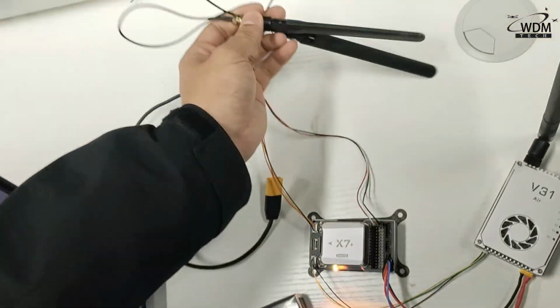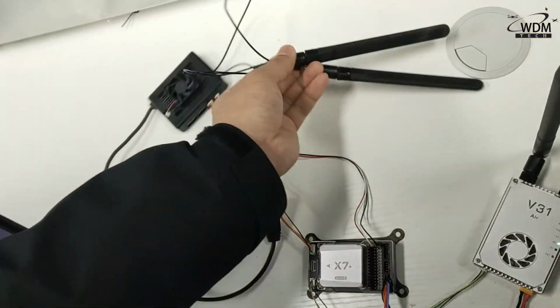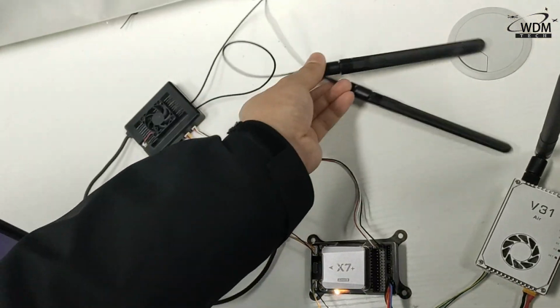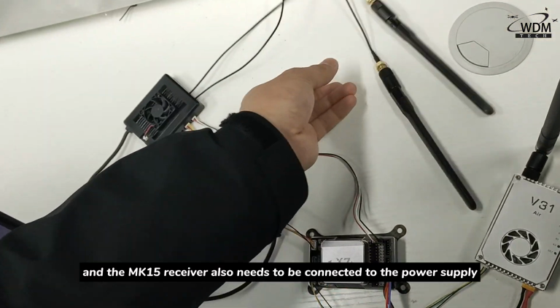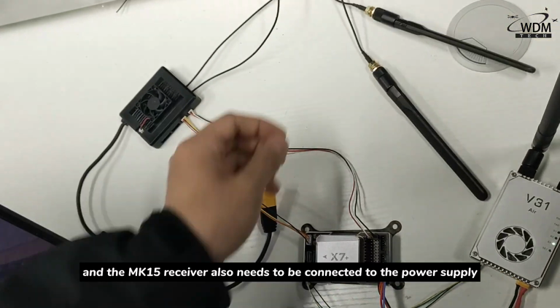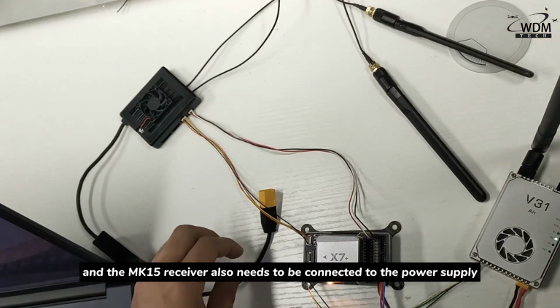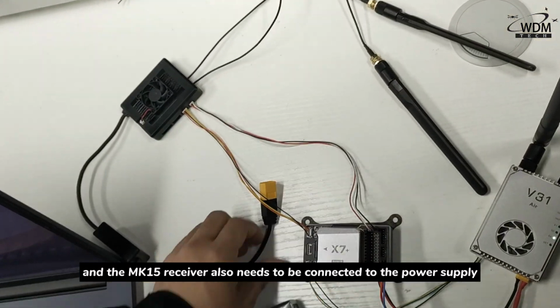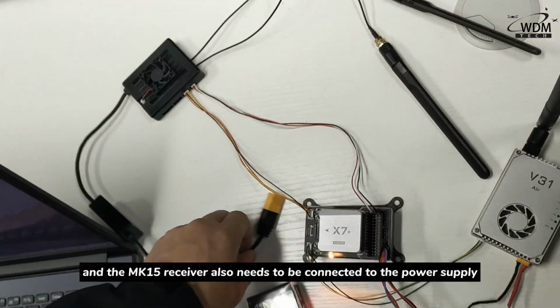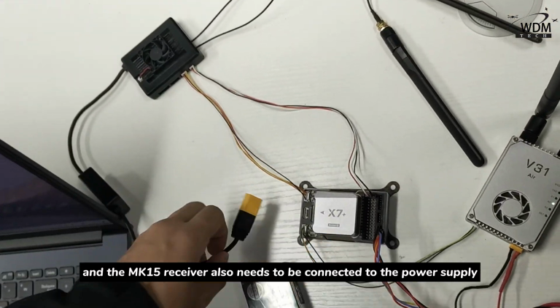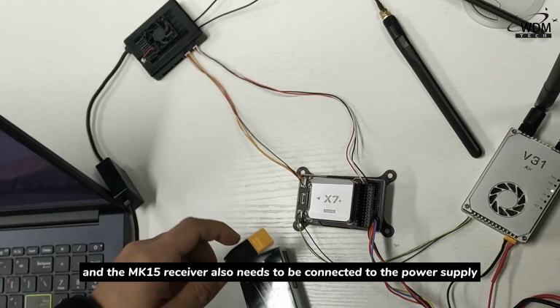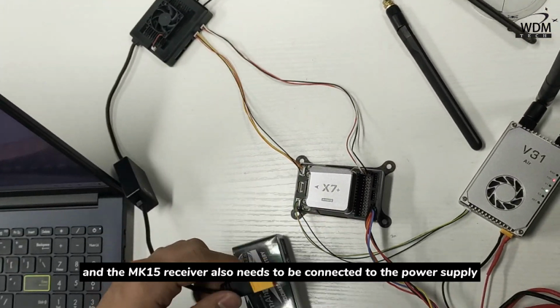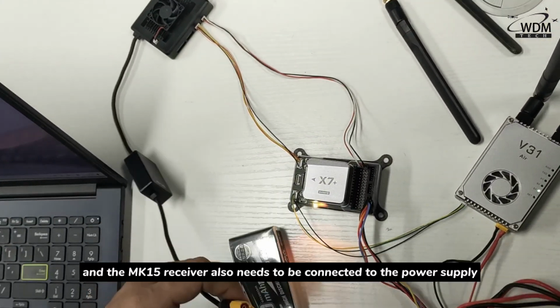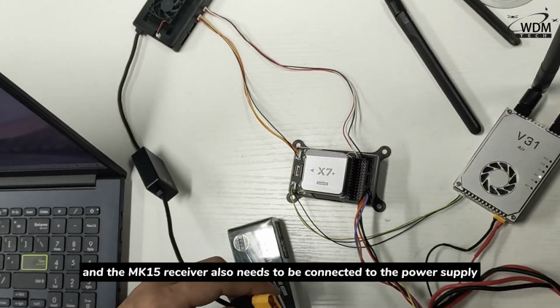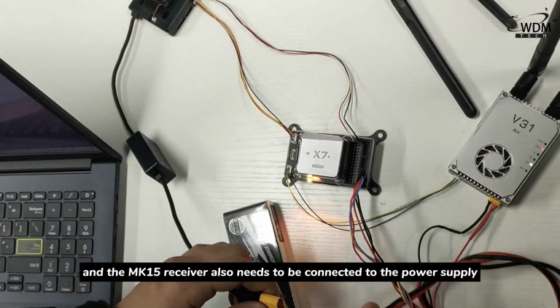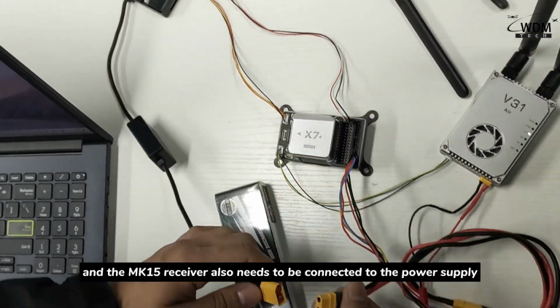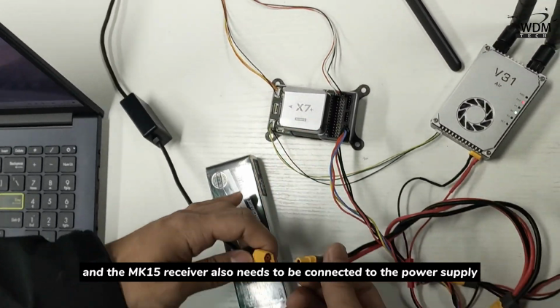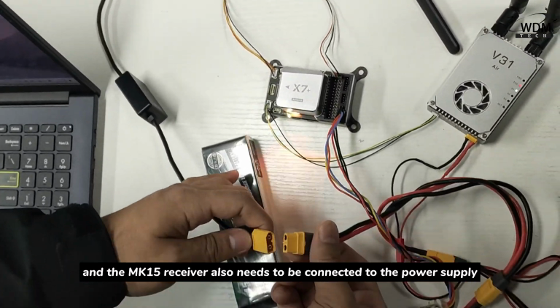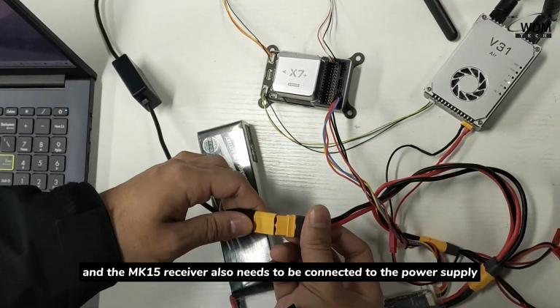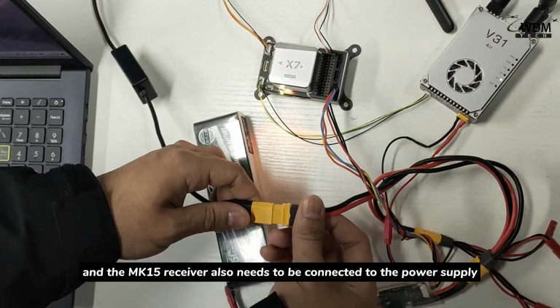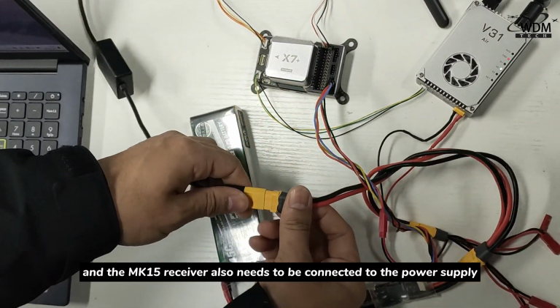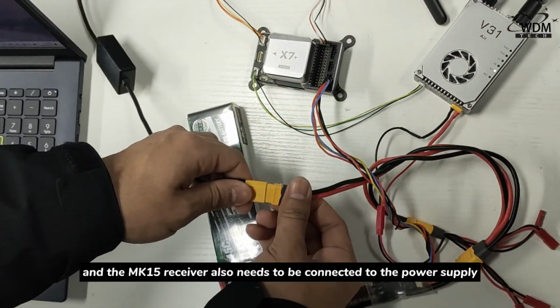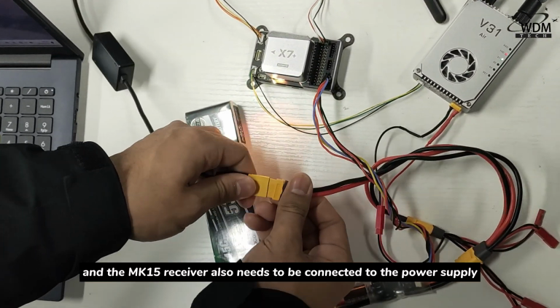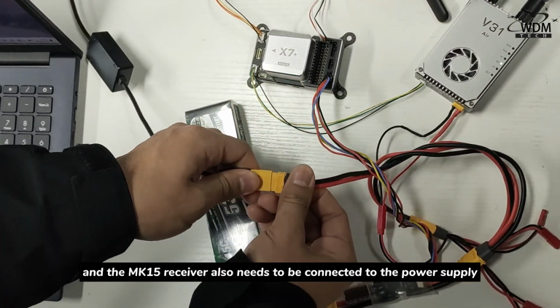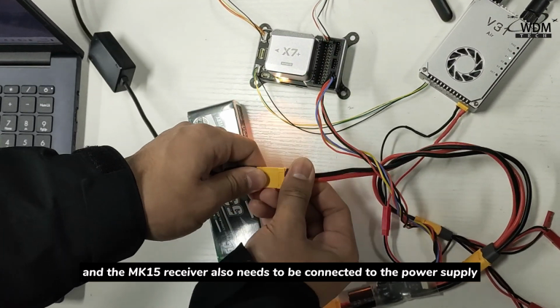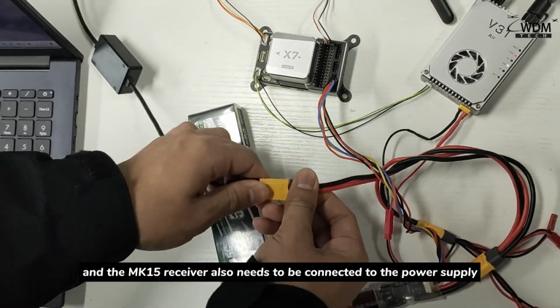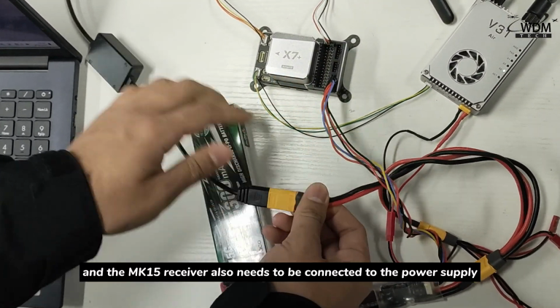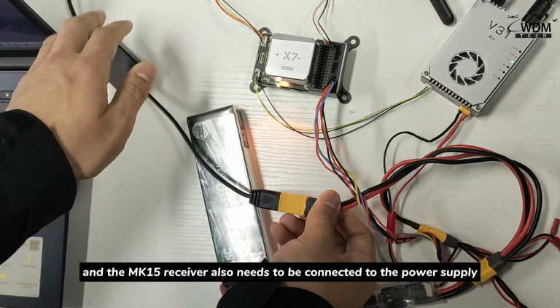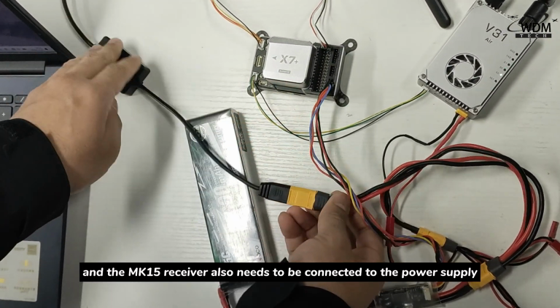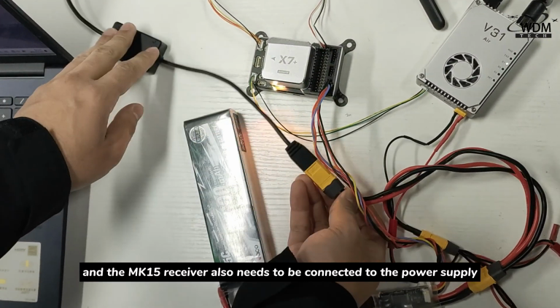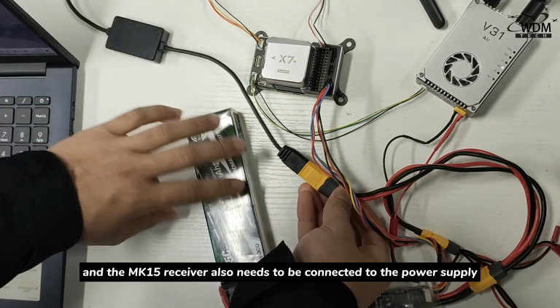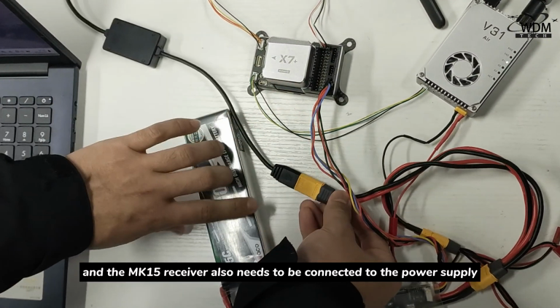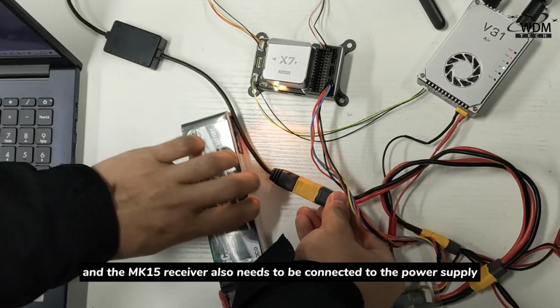The MK15 receiver also needs to be connected to the power supply.